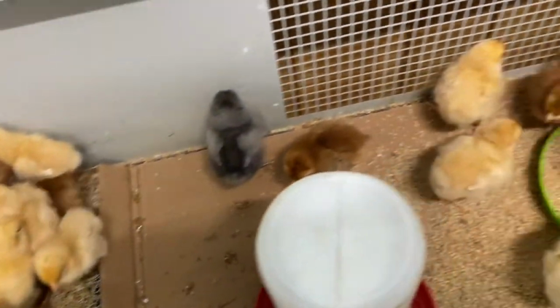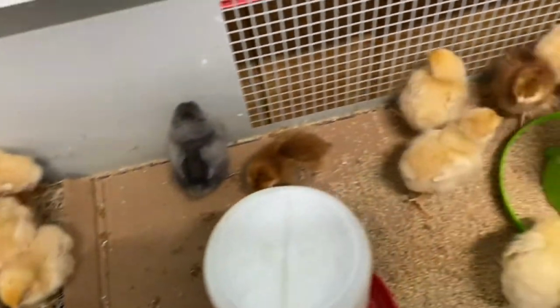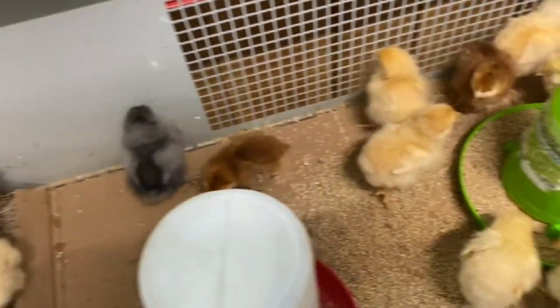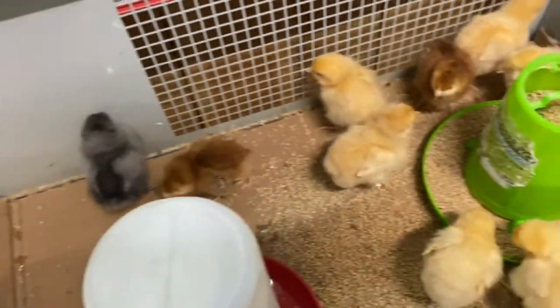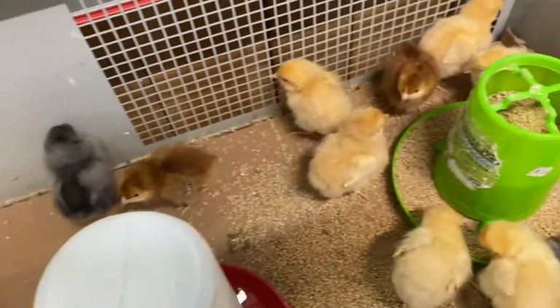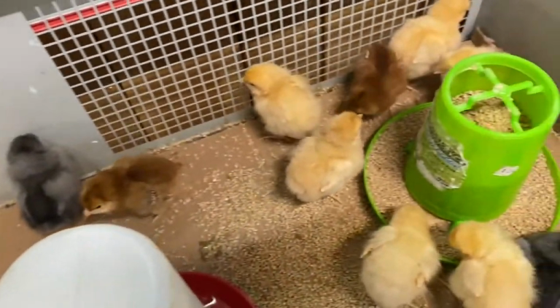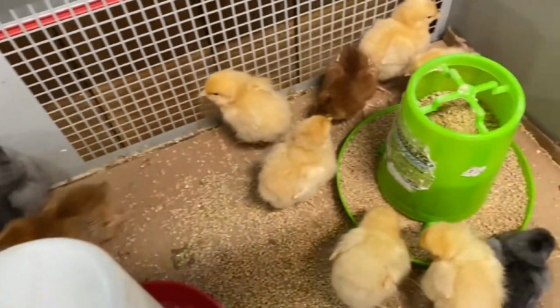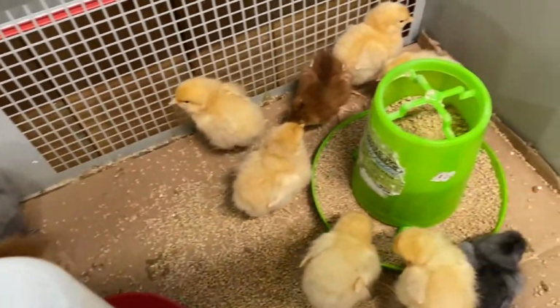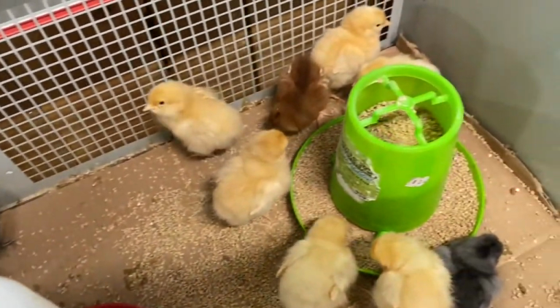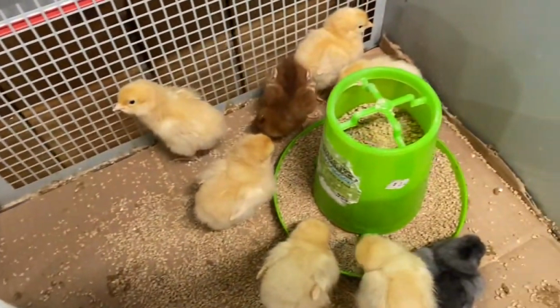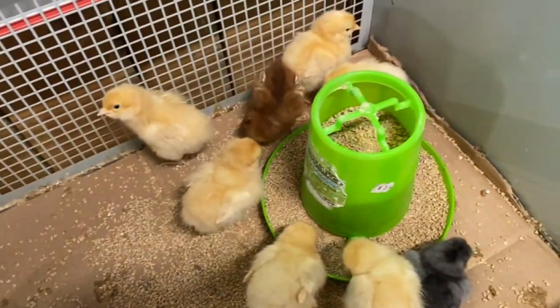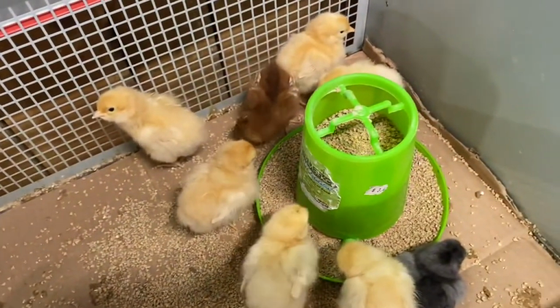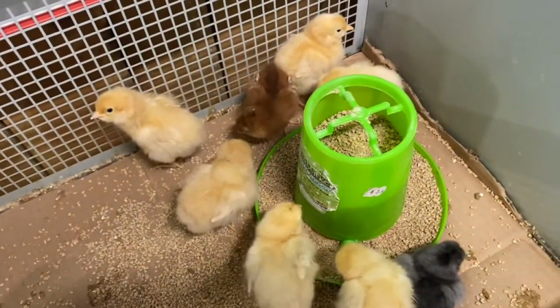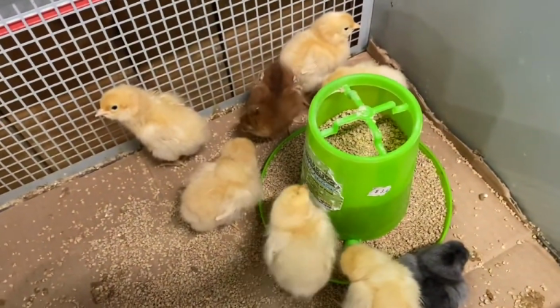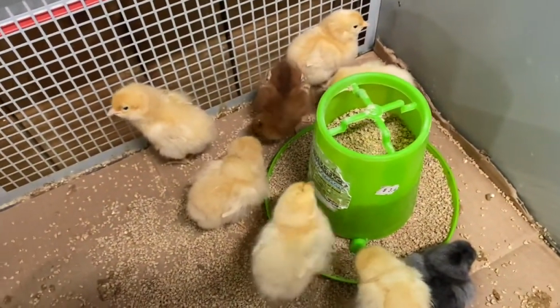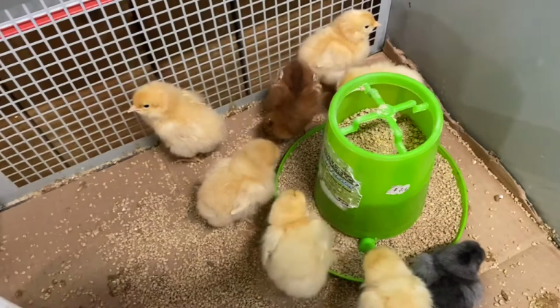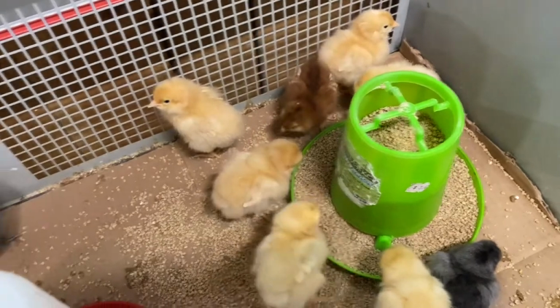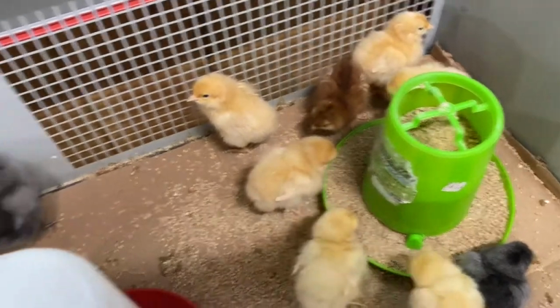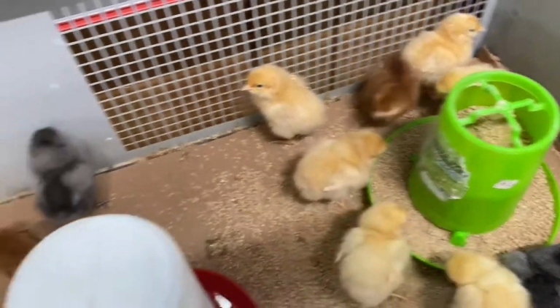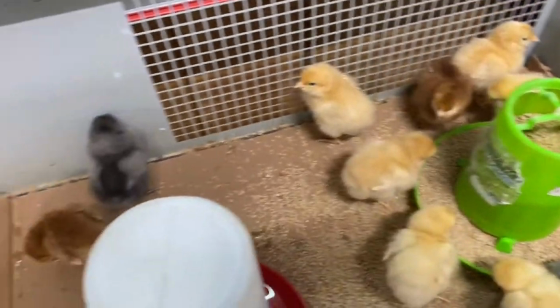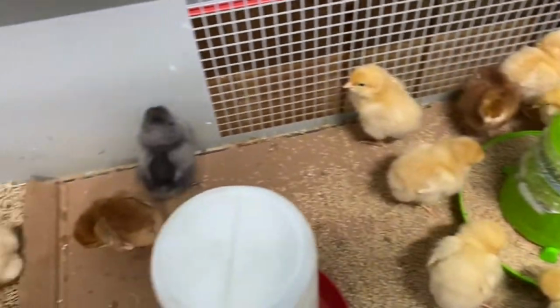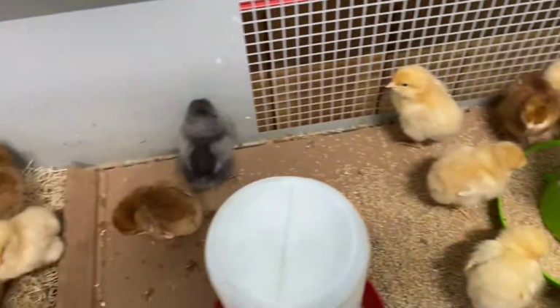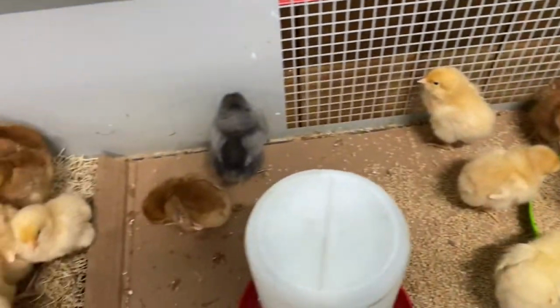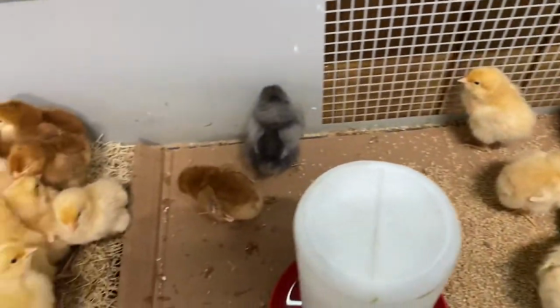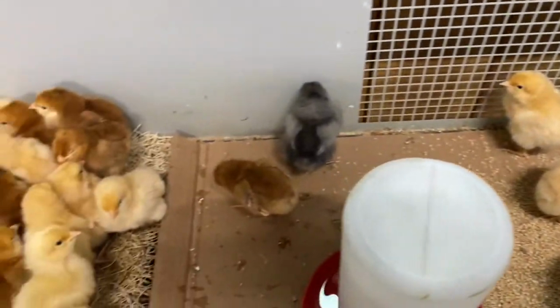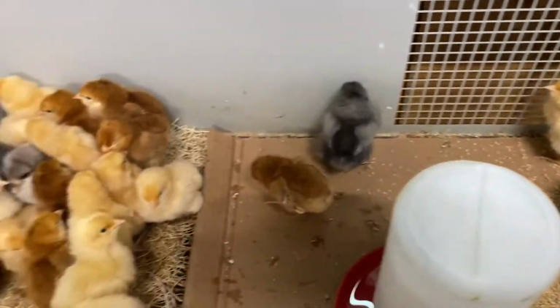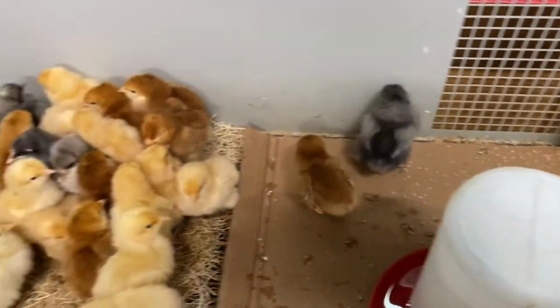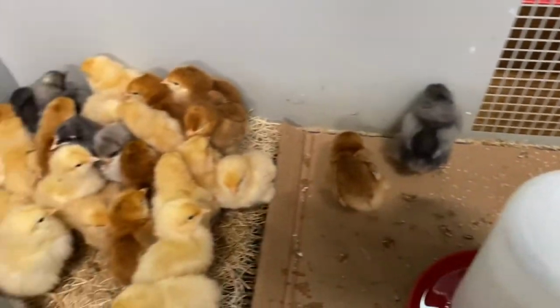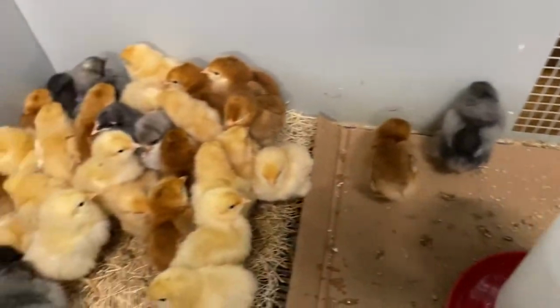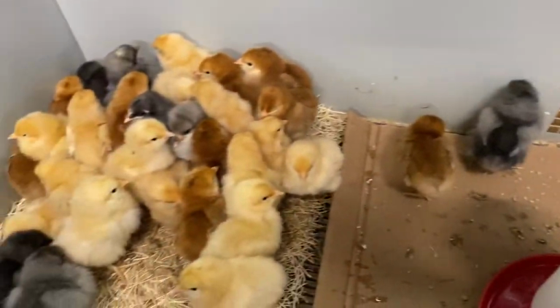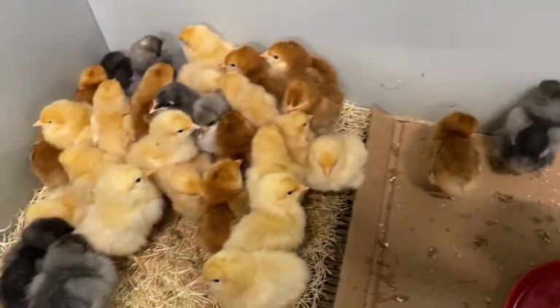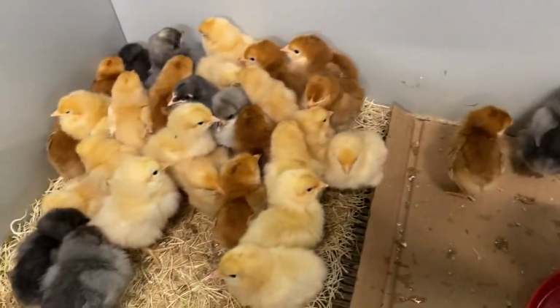But first, look at these little cute chicks that they had at my feed store. I didn't end up getting any.